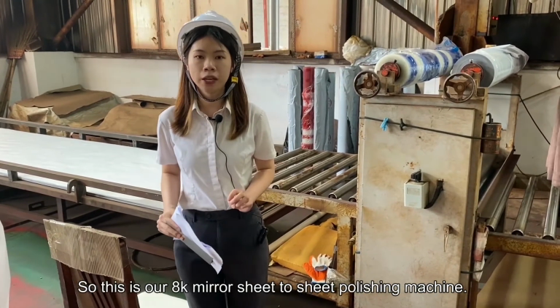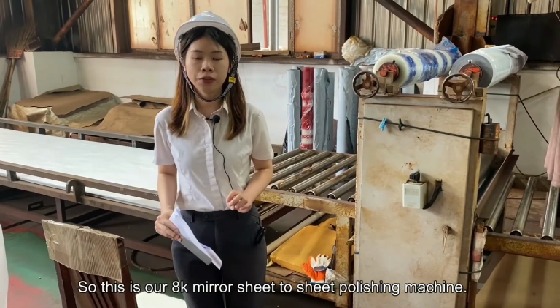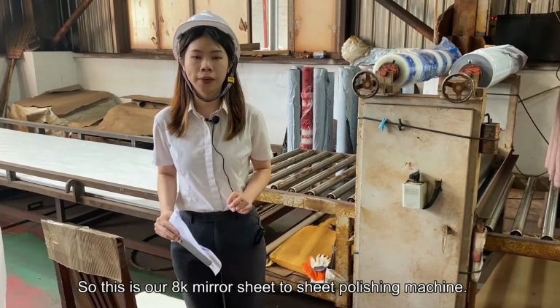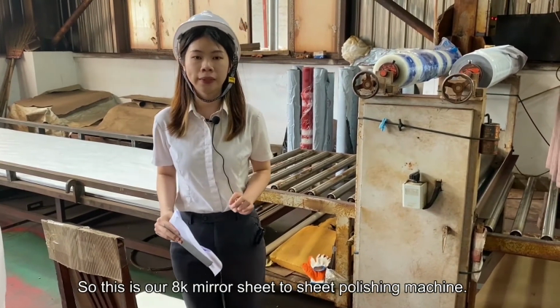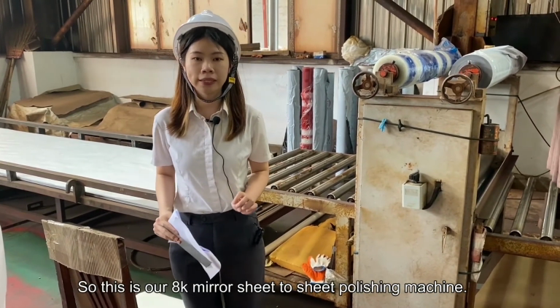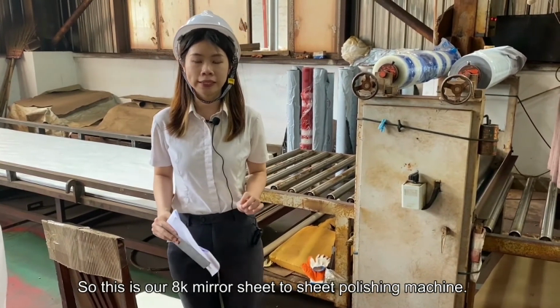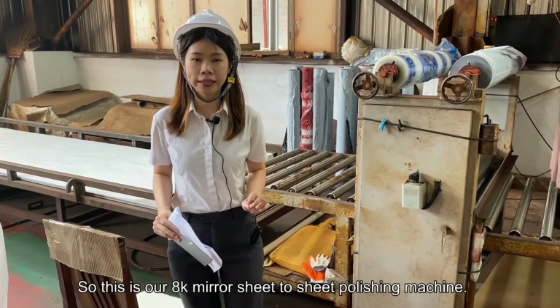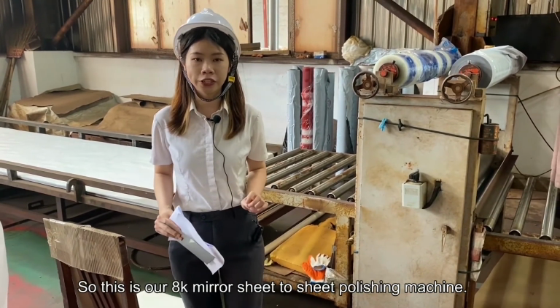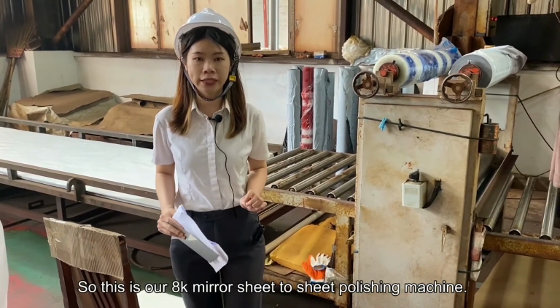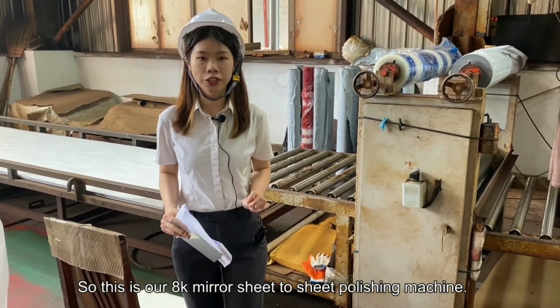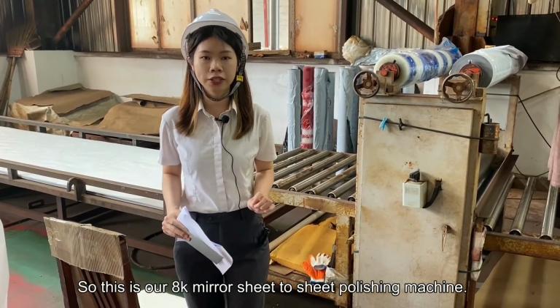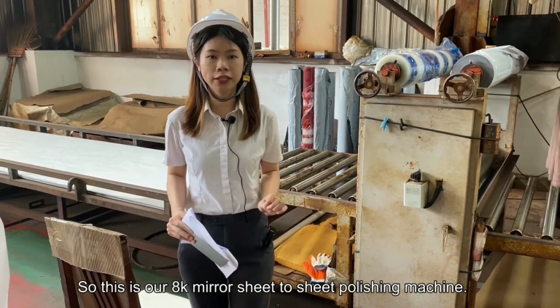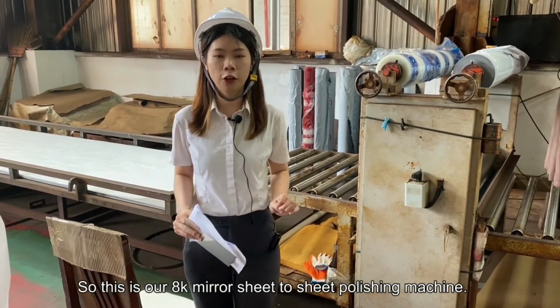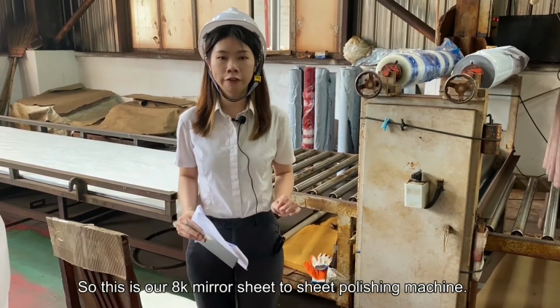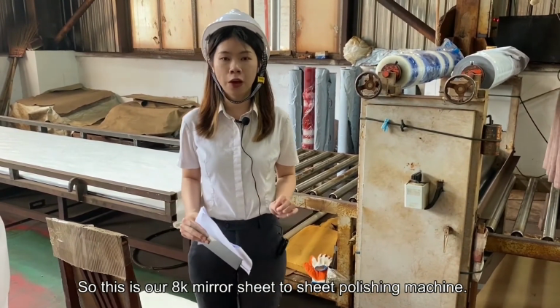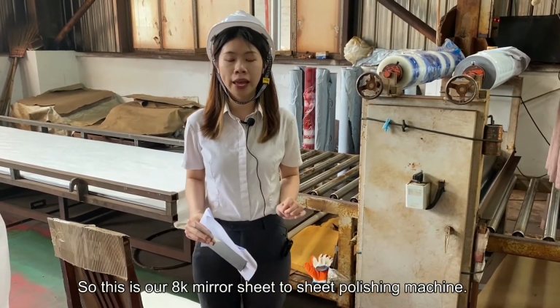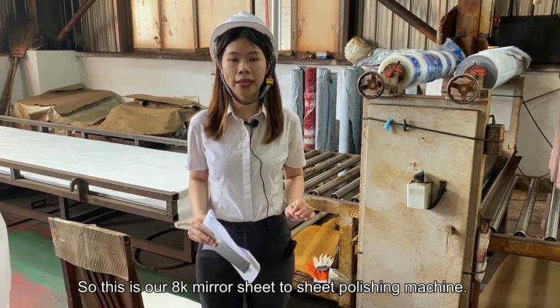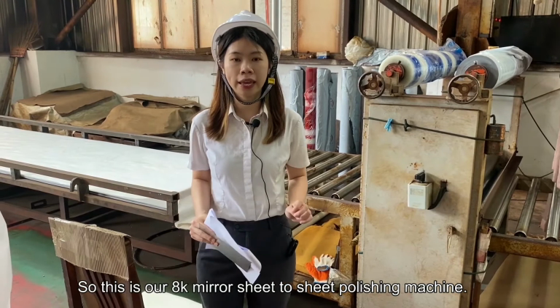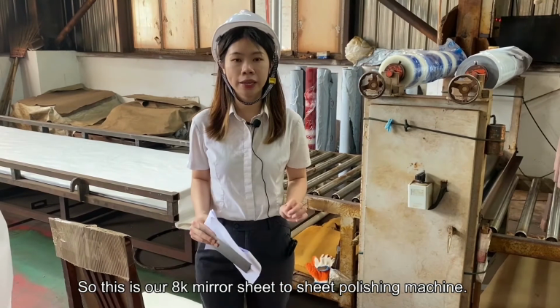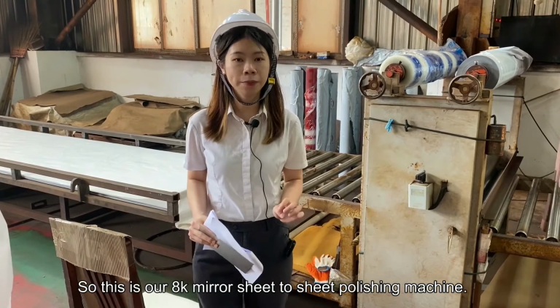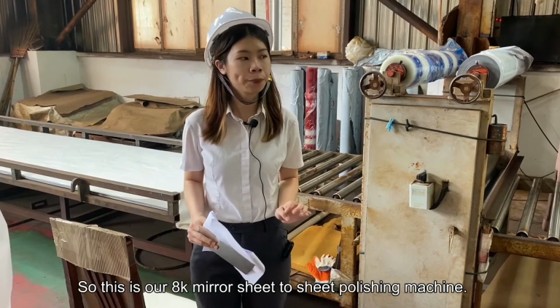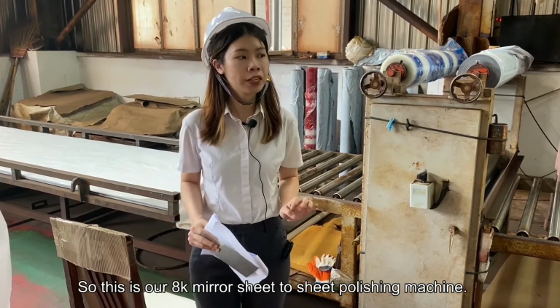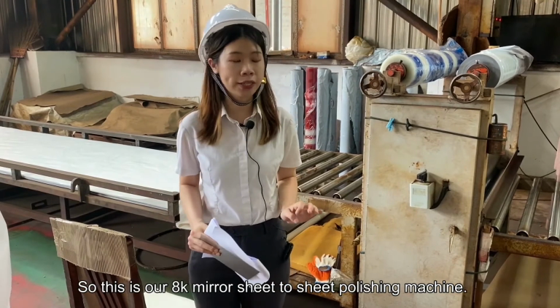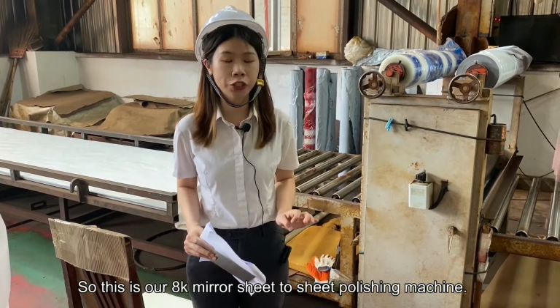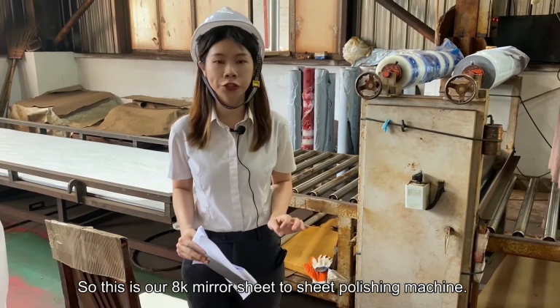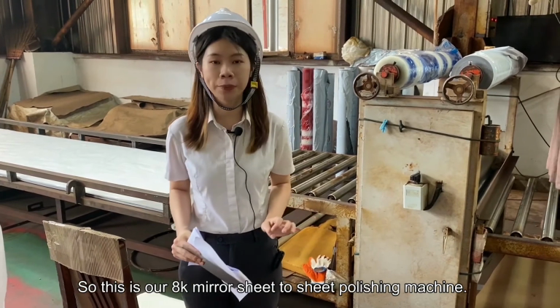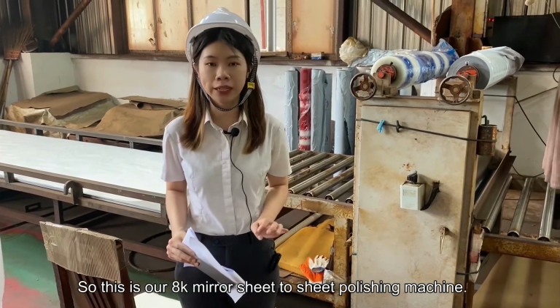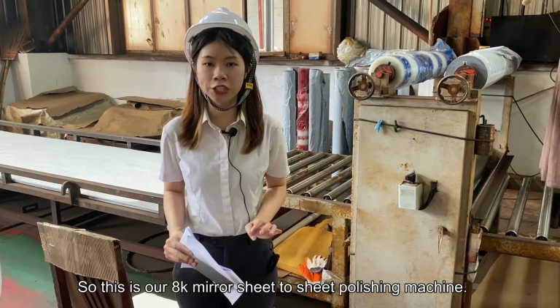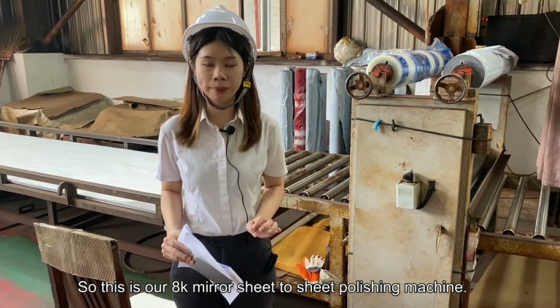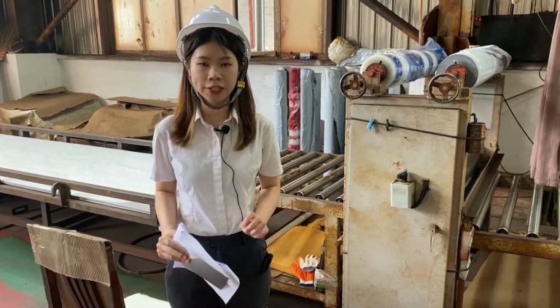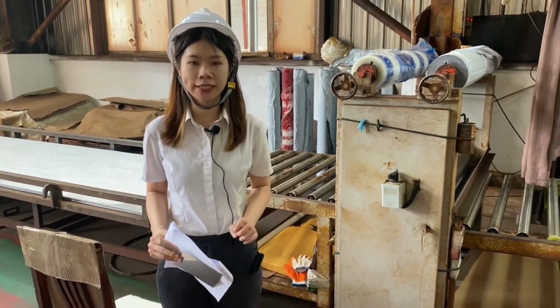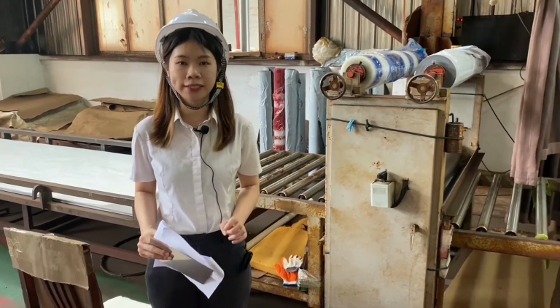So this is the introduction of our AK sheet-to-sheet polishing machine. We'll see you next time.